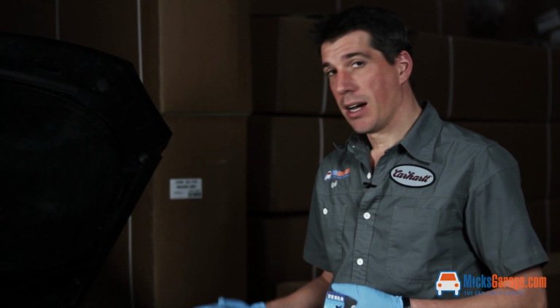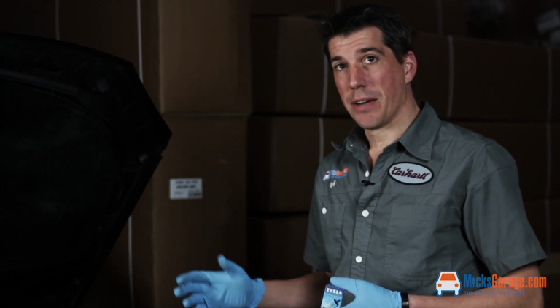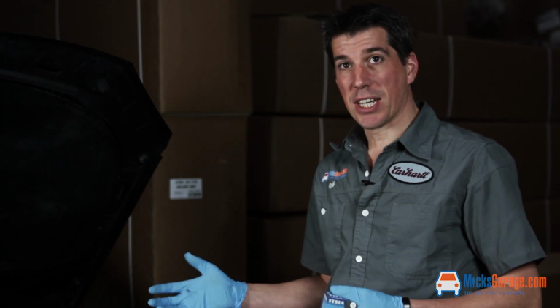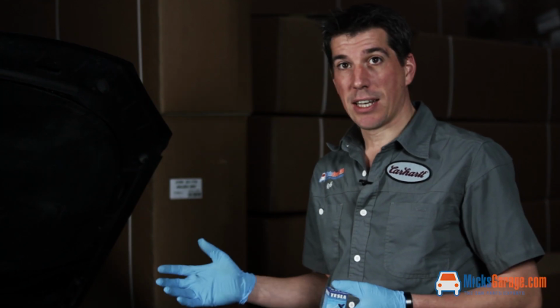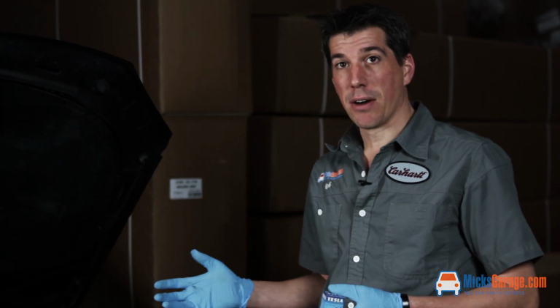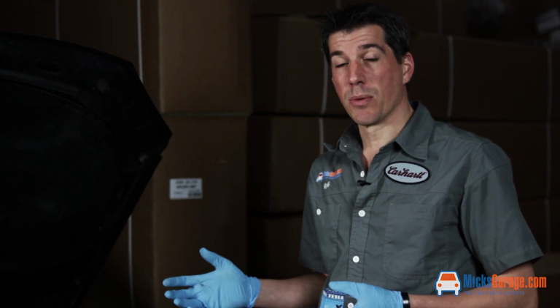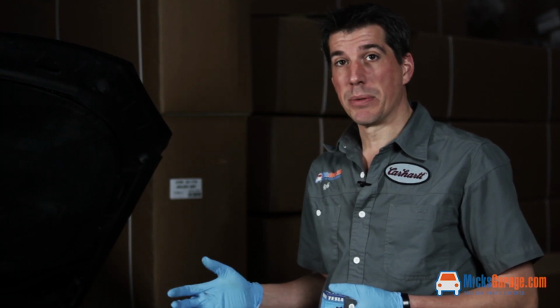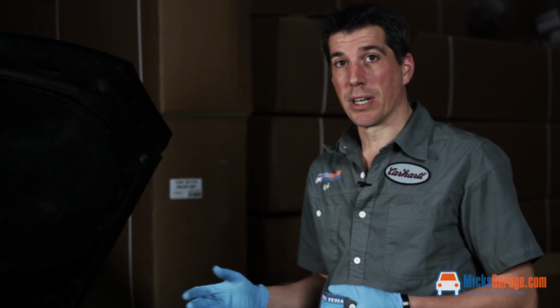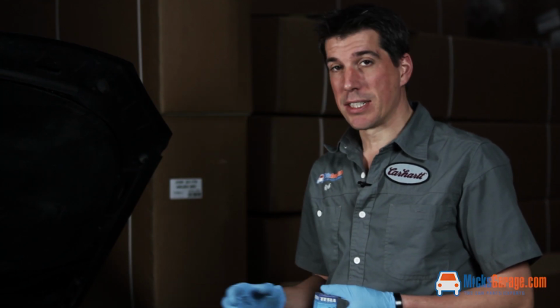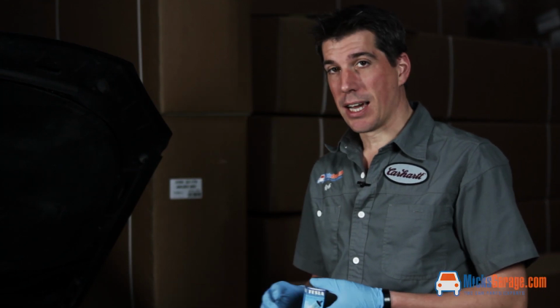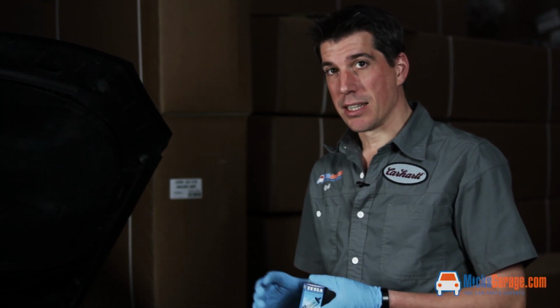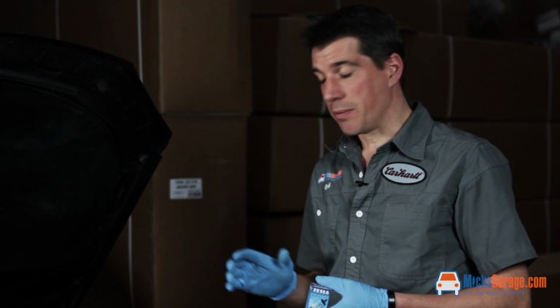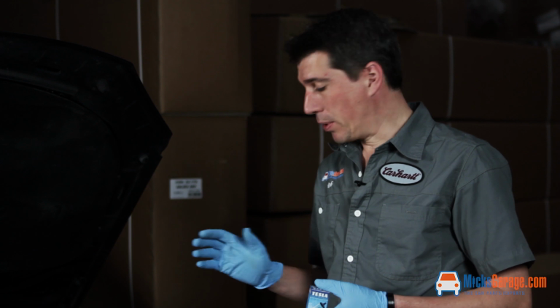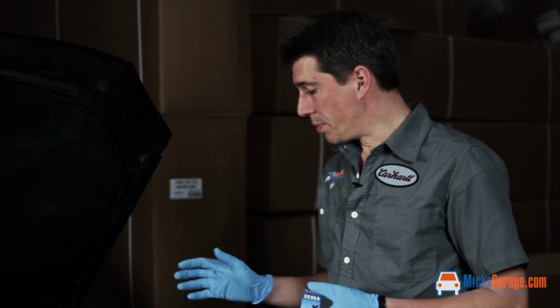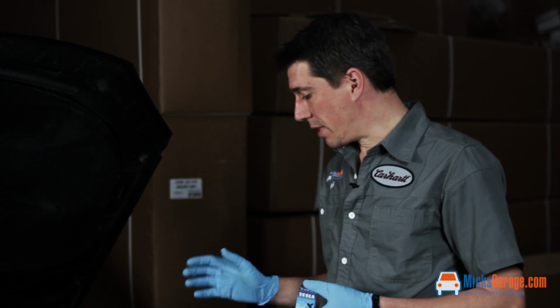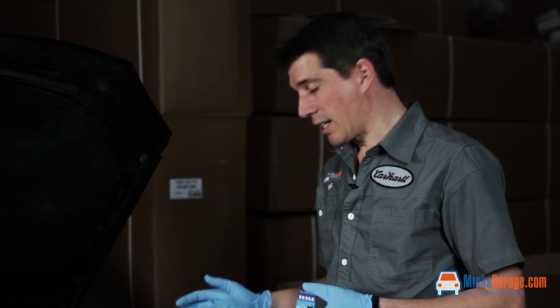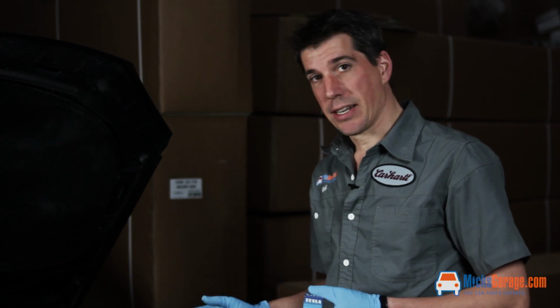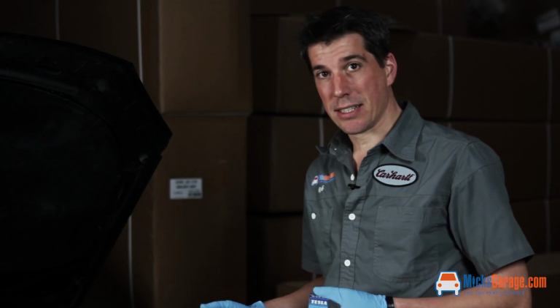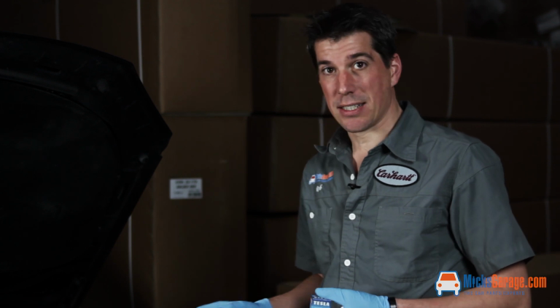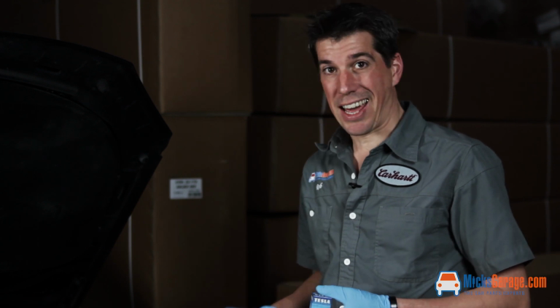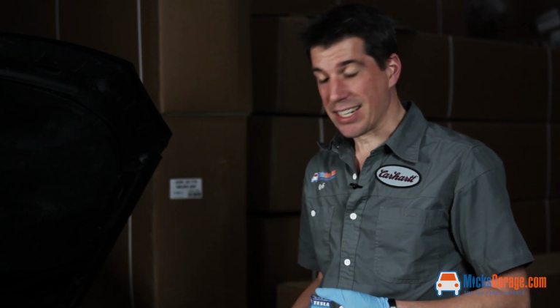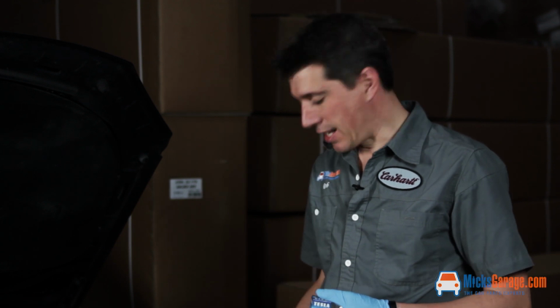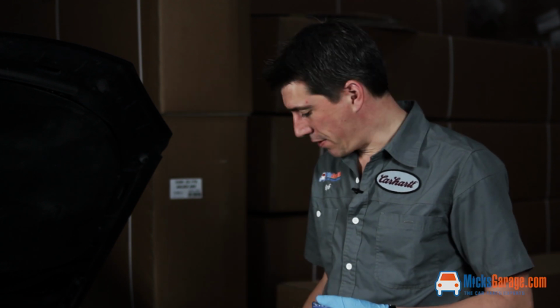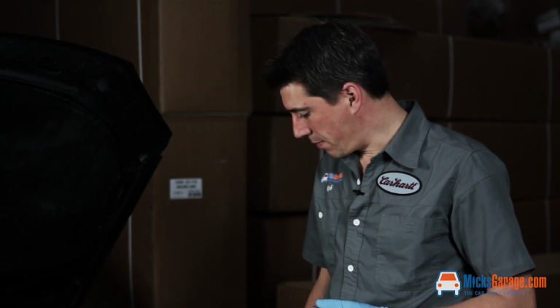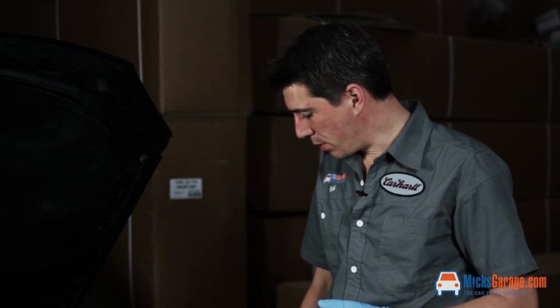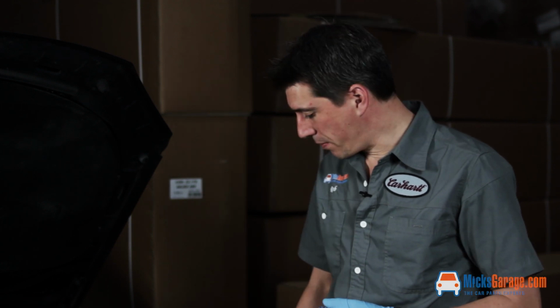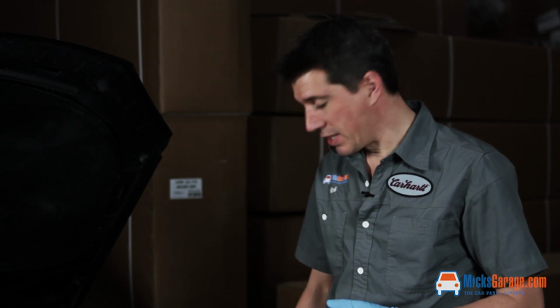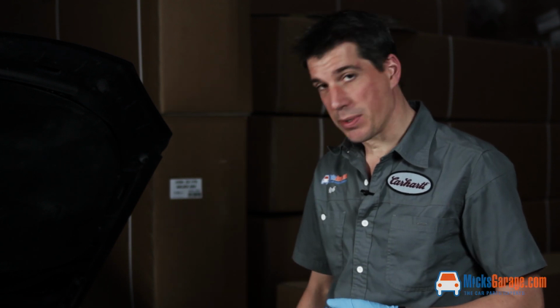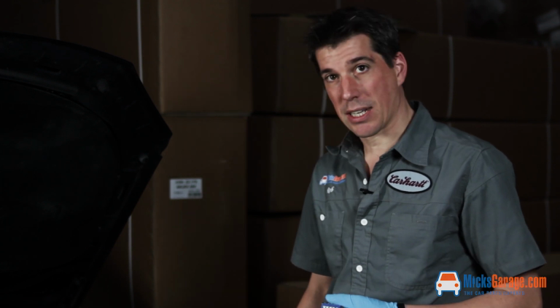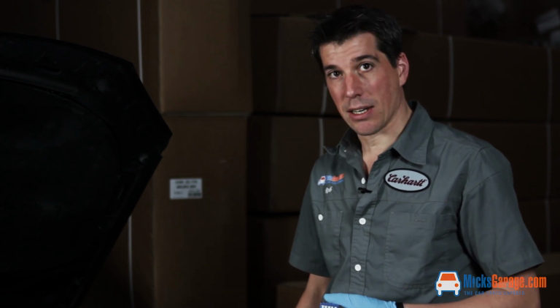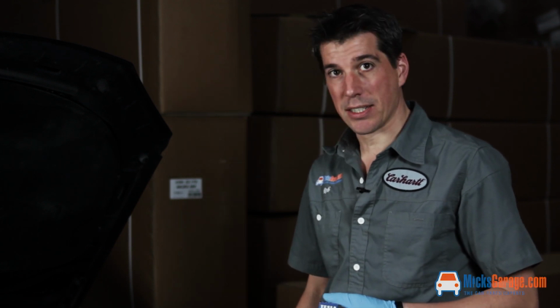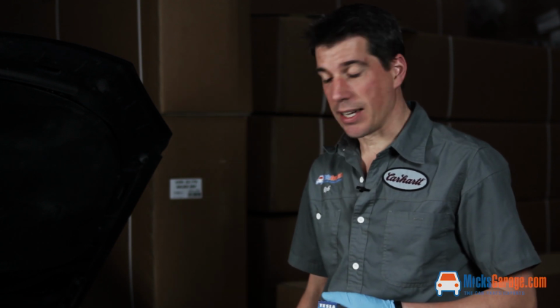I've checked it out on the website and the bulb that this car needs is a H7 bulb for this particular light here.